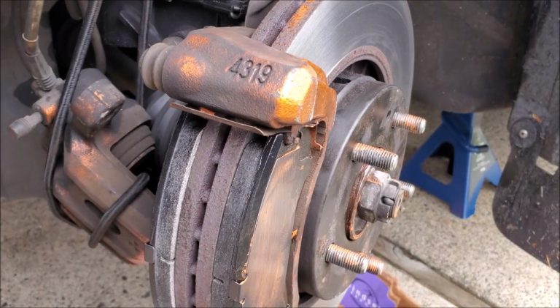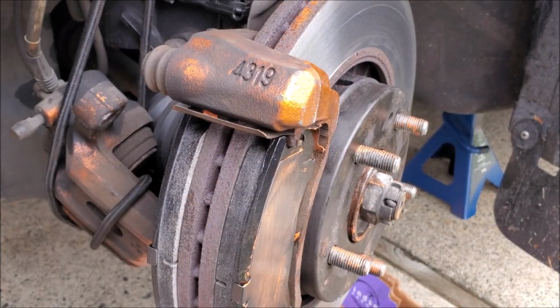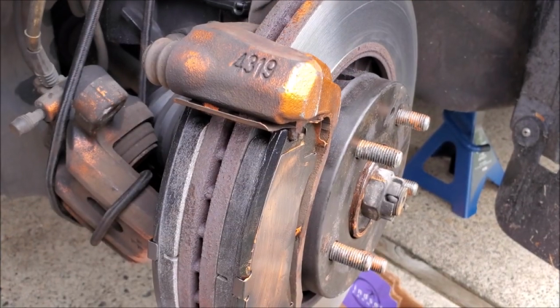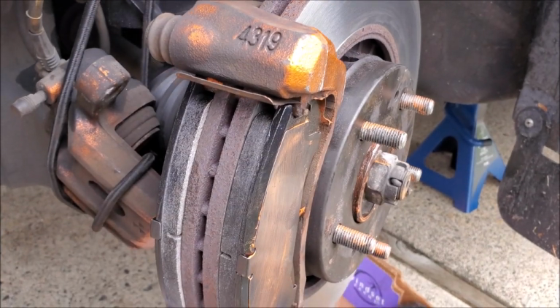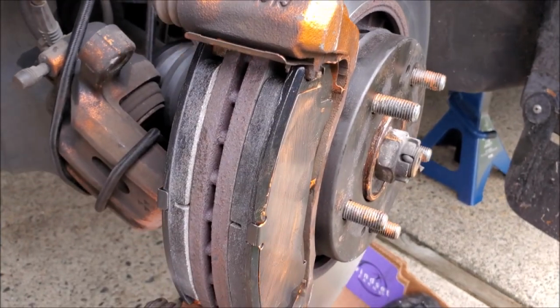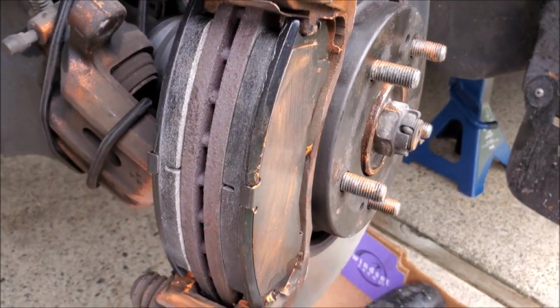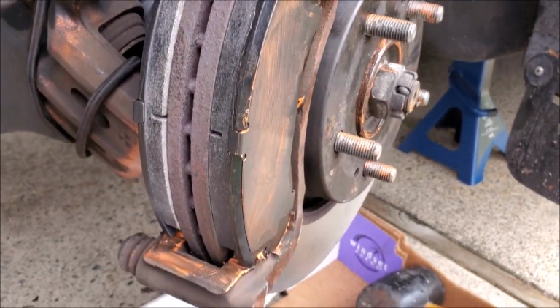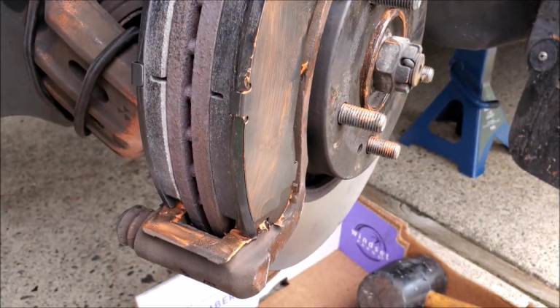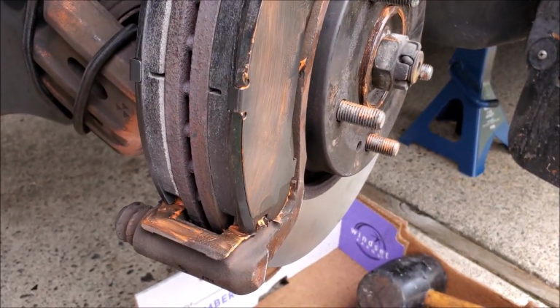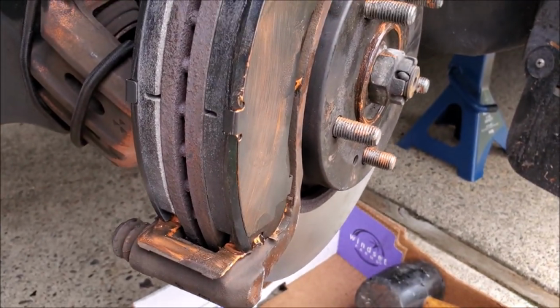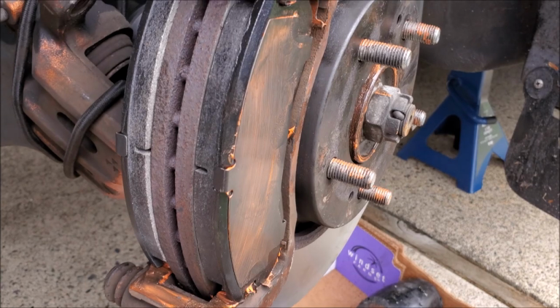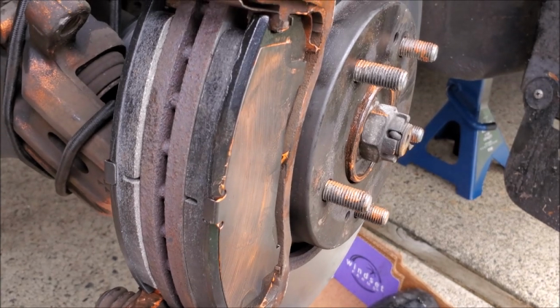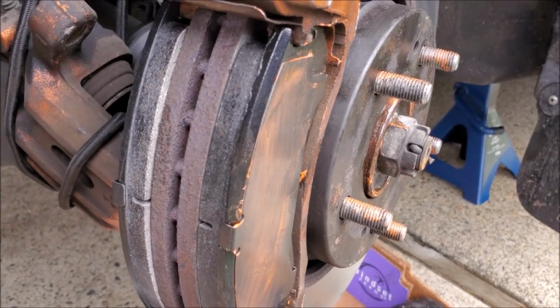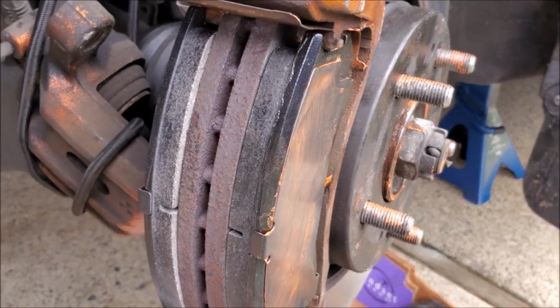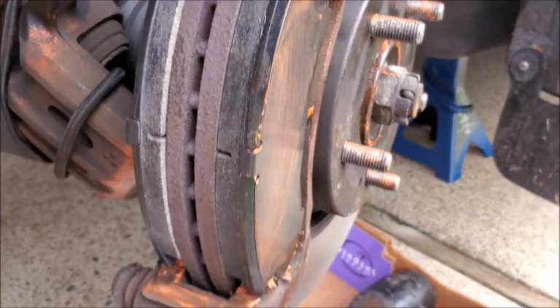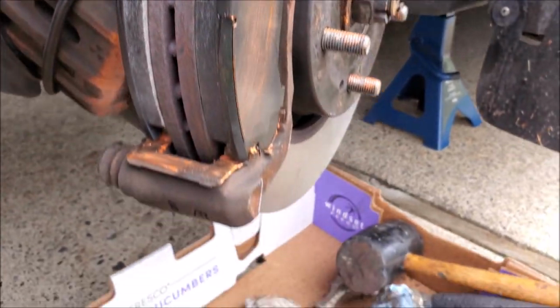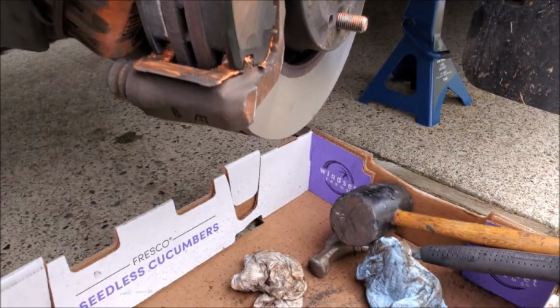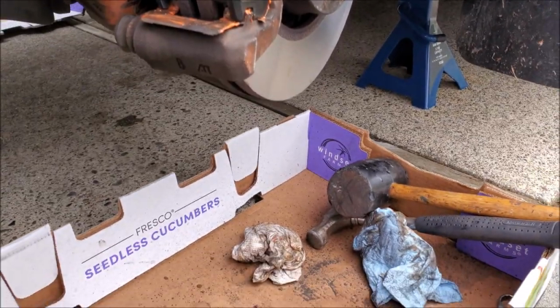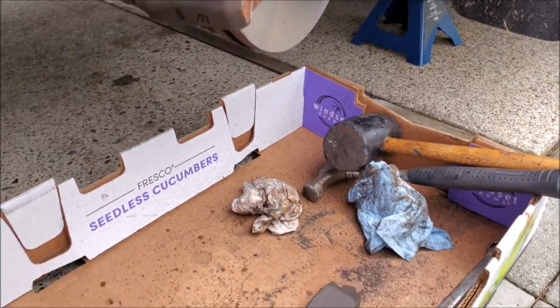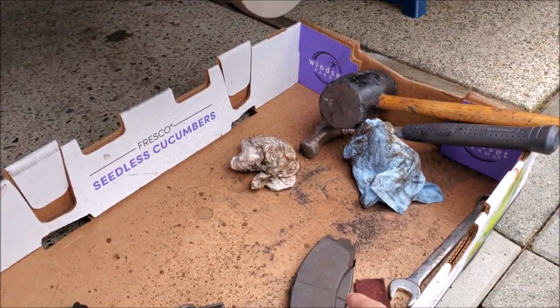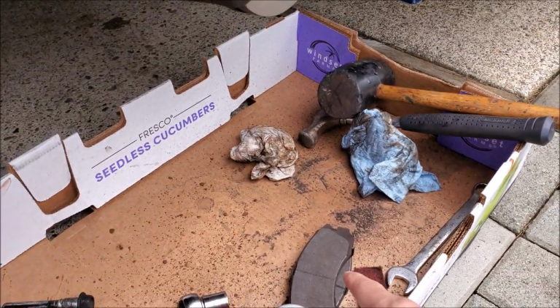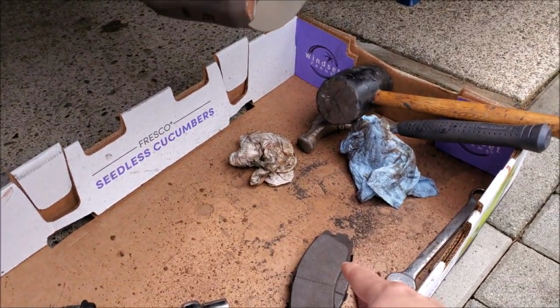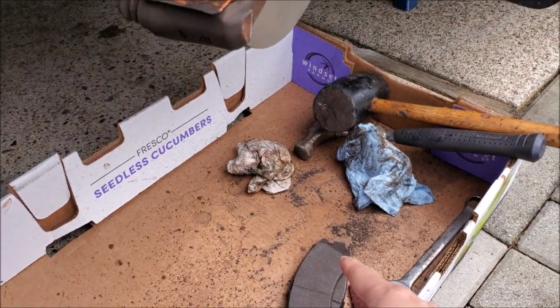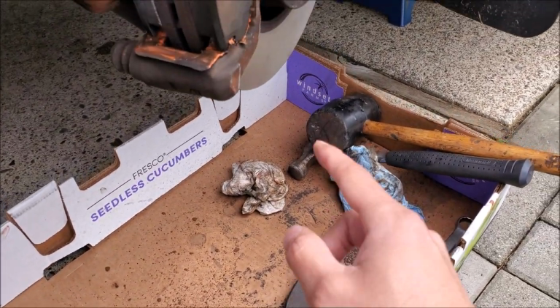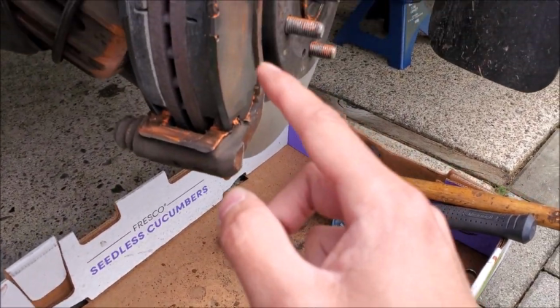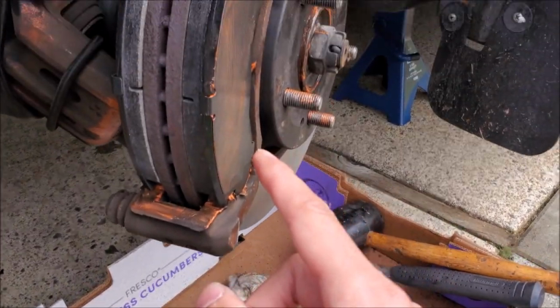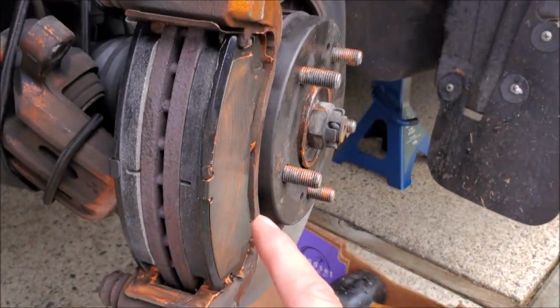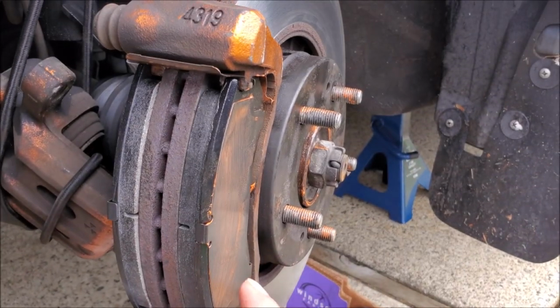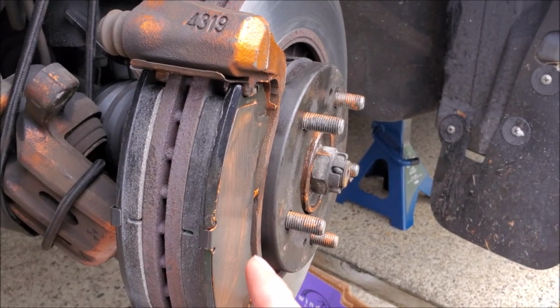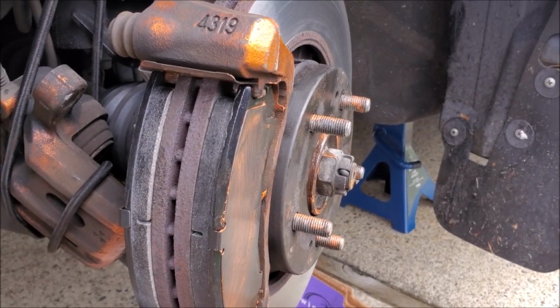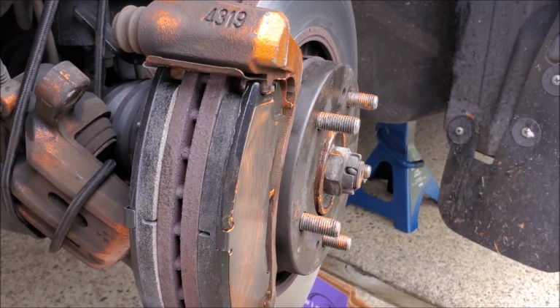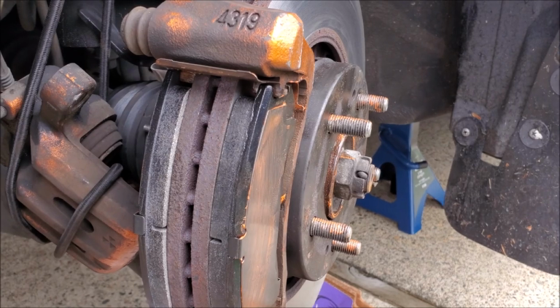We now have our bracket in and our pads installed so we know everything works. We usually compare the old pad to the new one to make sure it's going to be the right part.